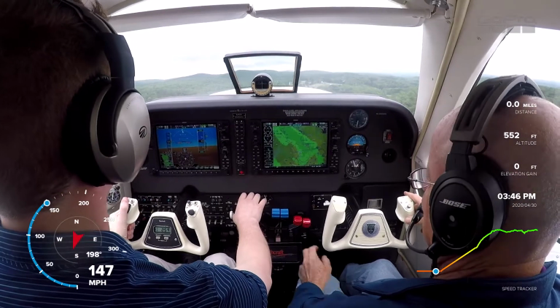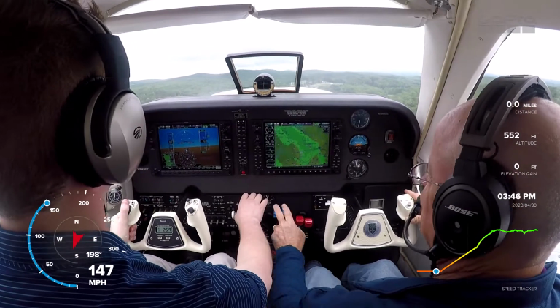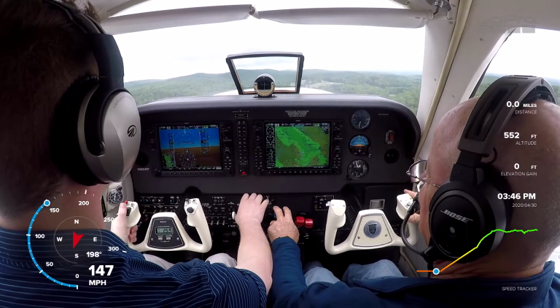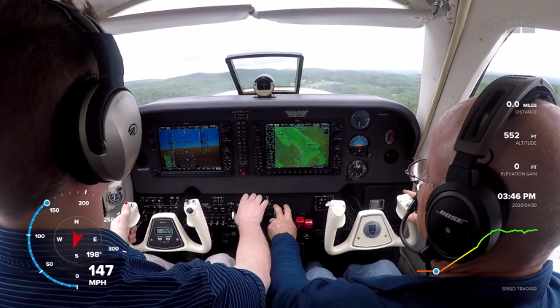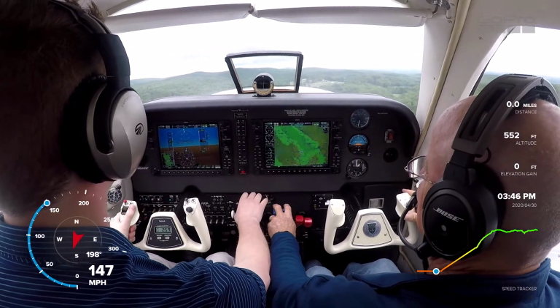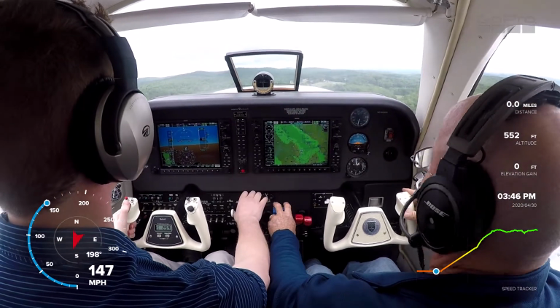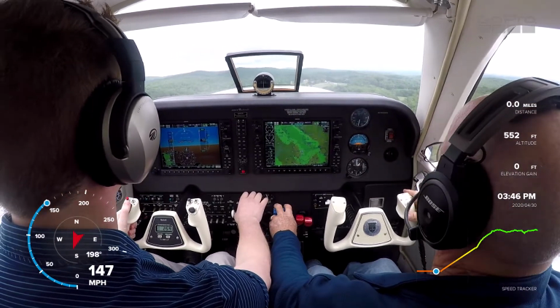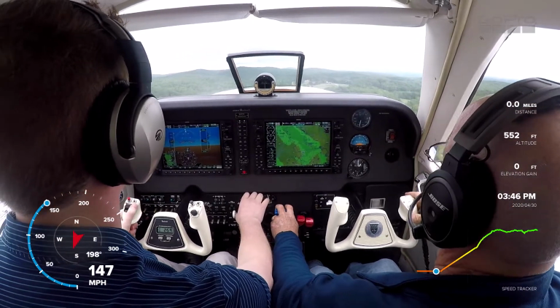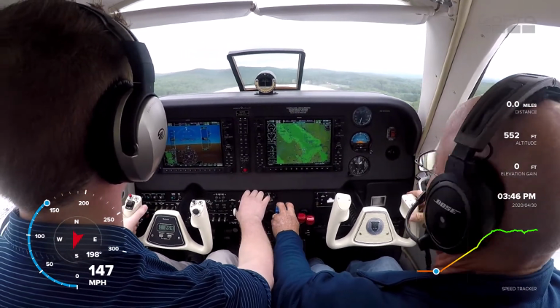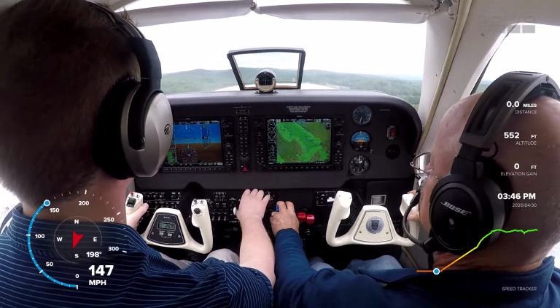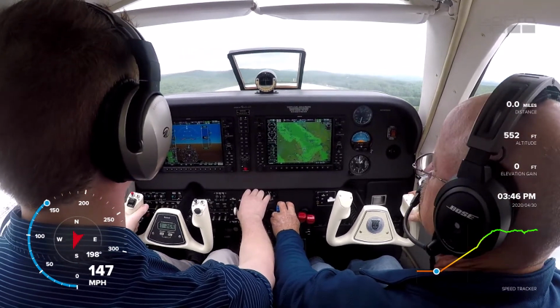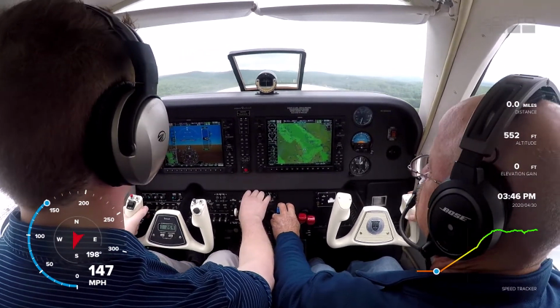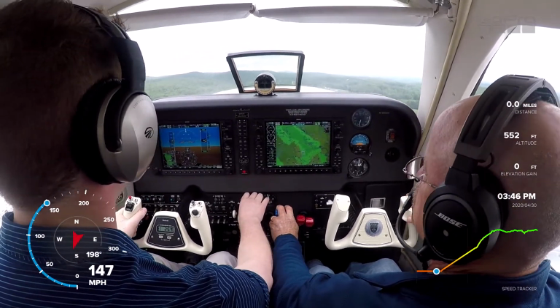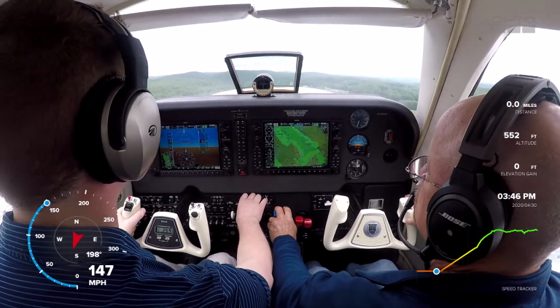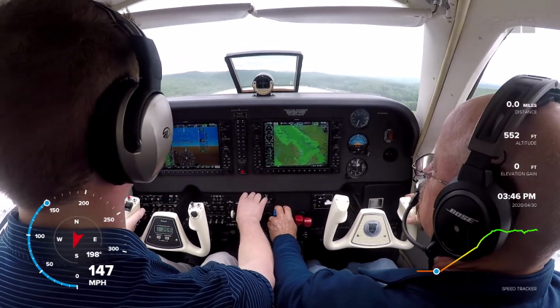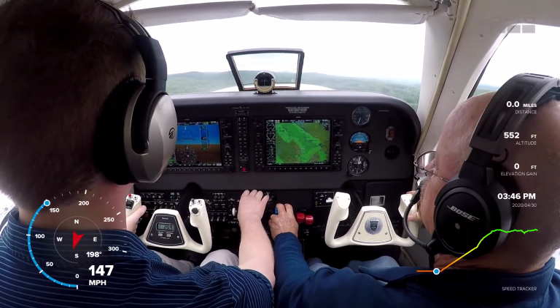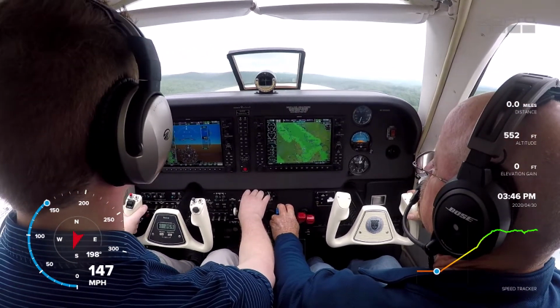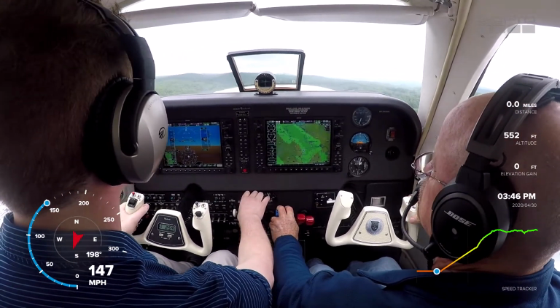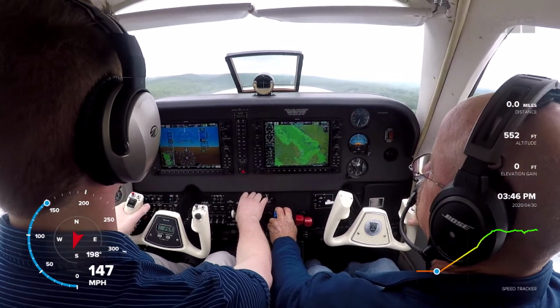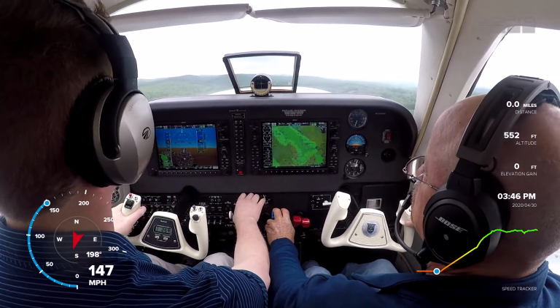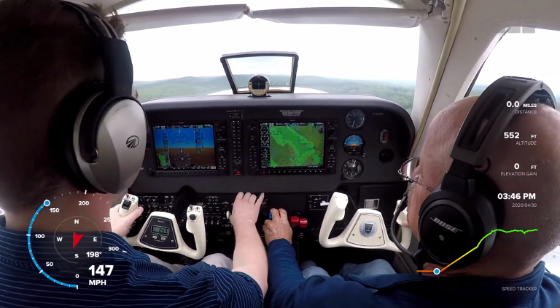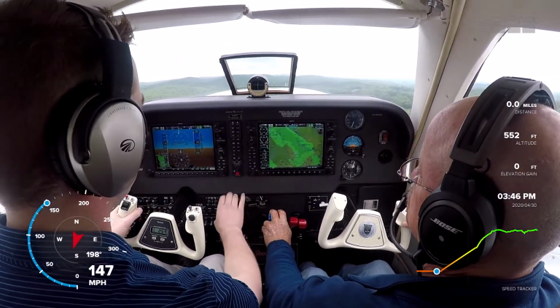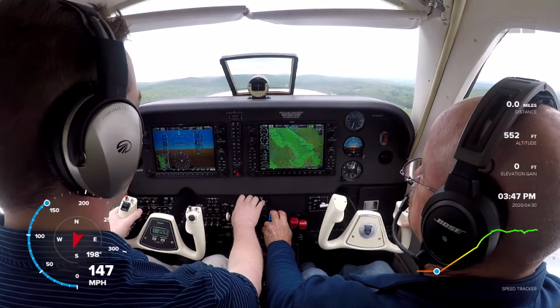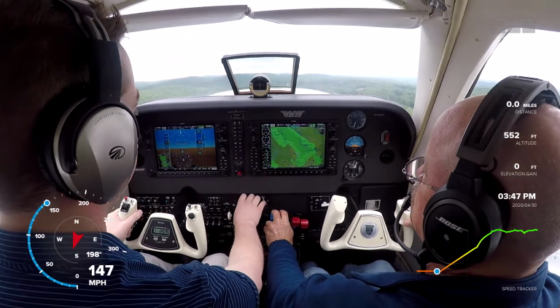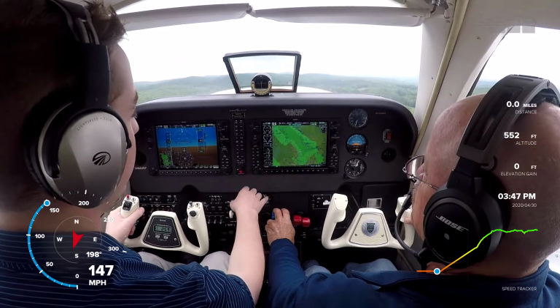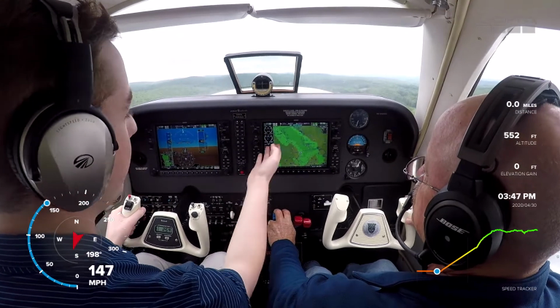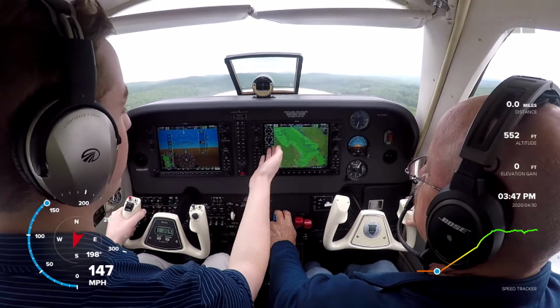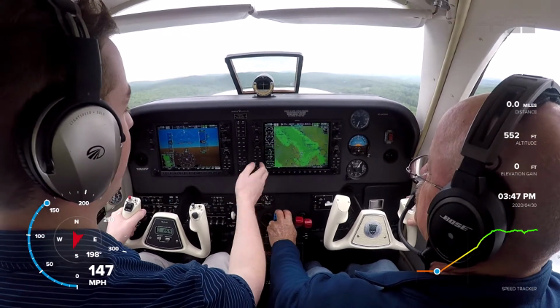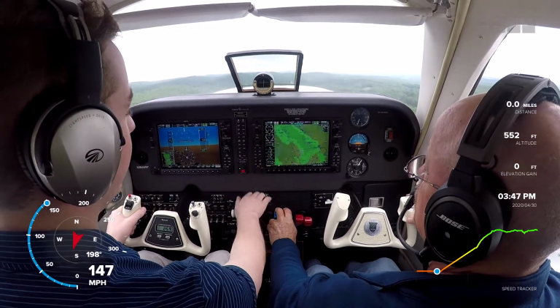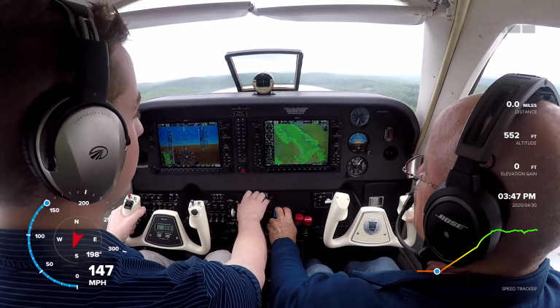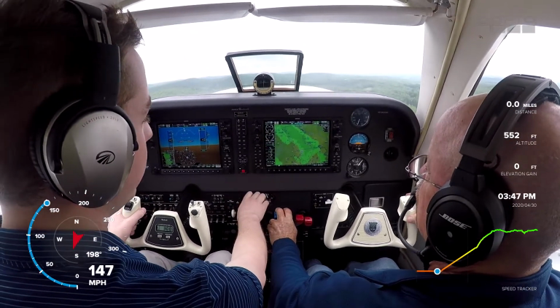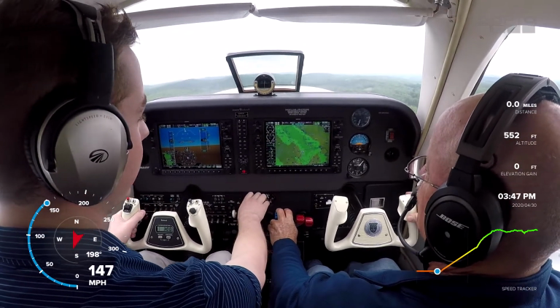As we get faster you'll have to trim continuously. All right, you have to bring the prop back to 25.